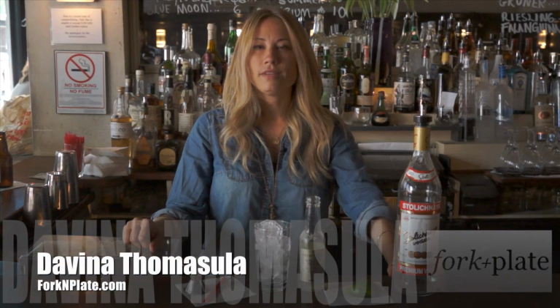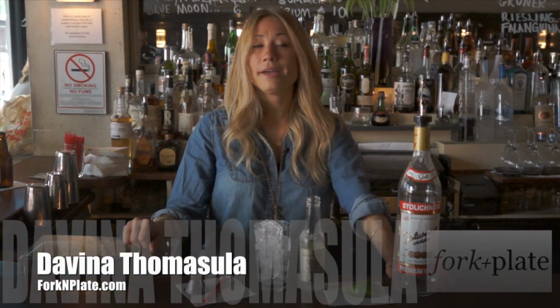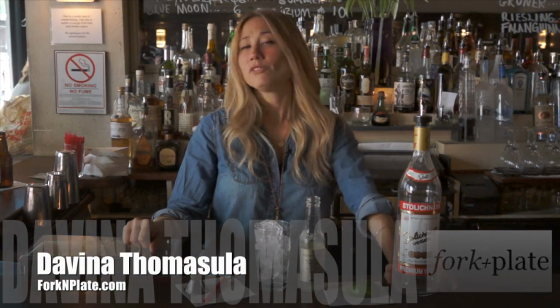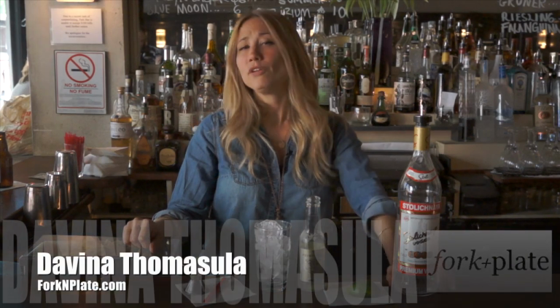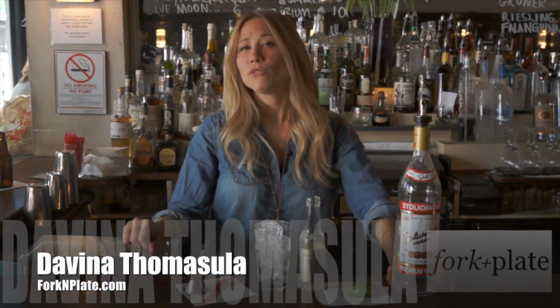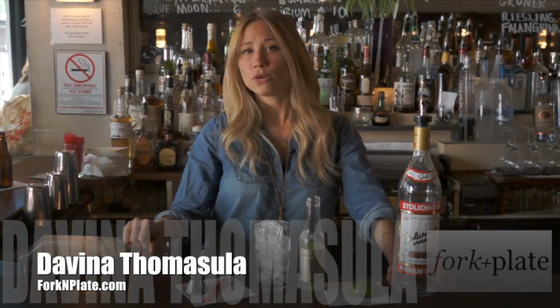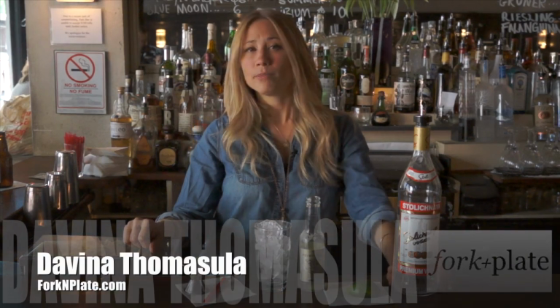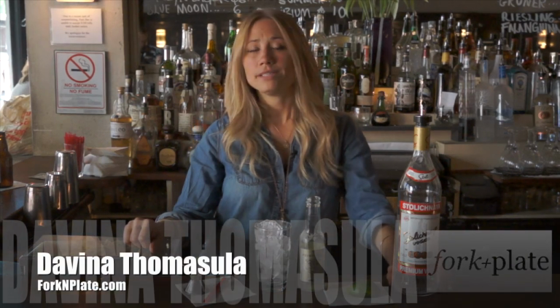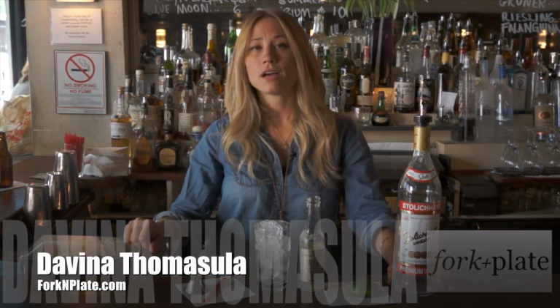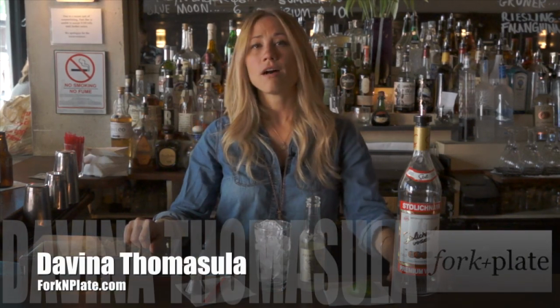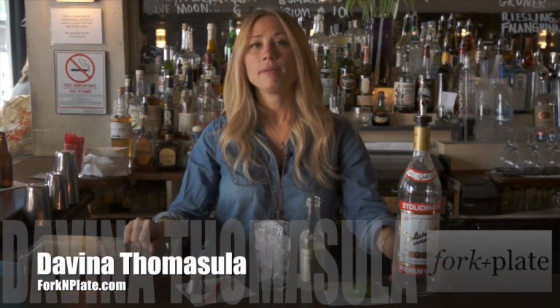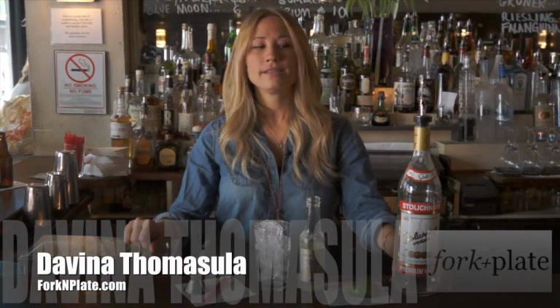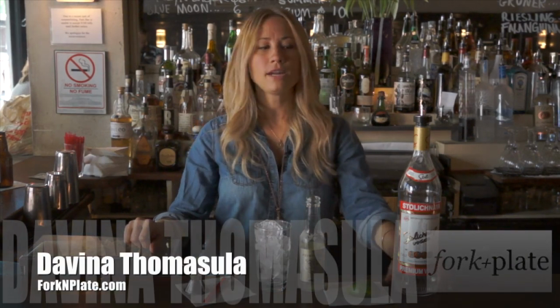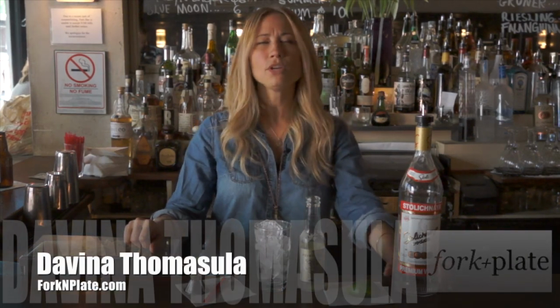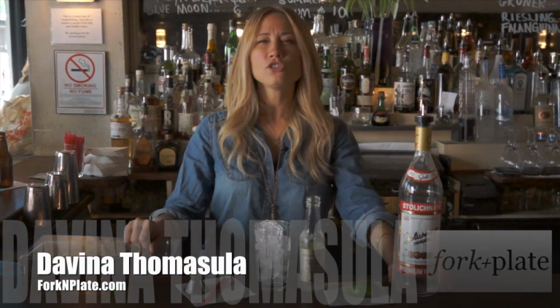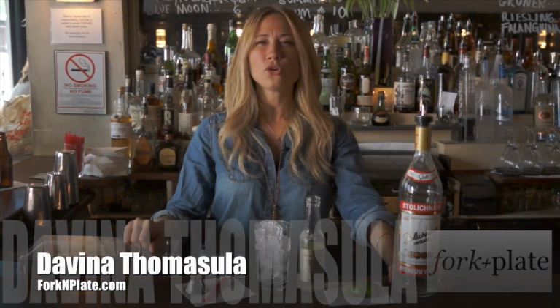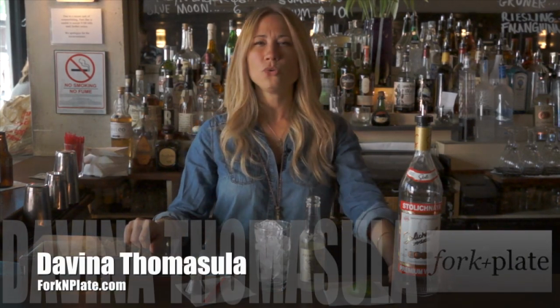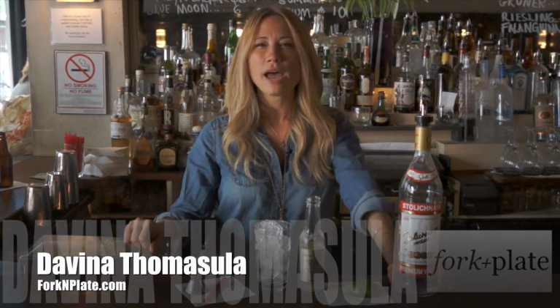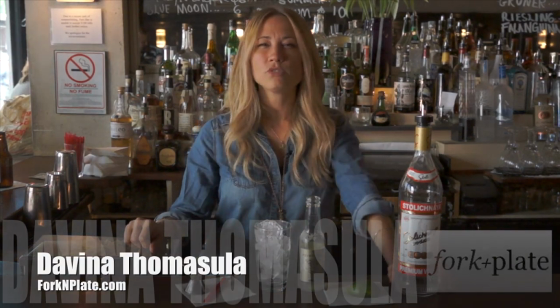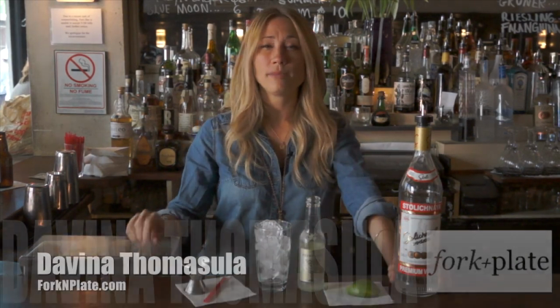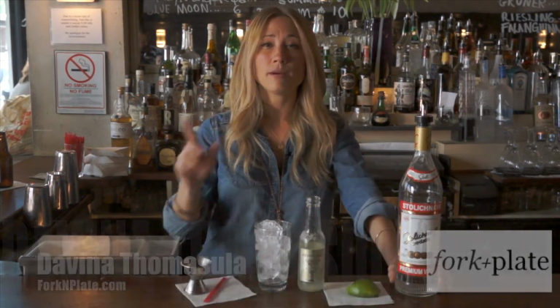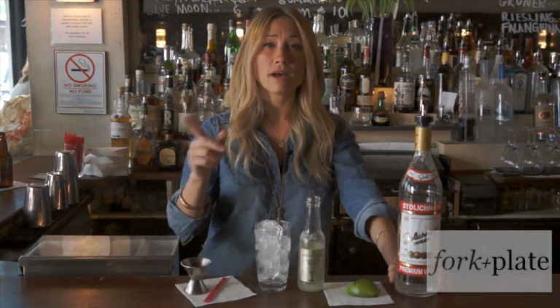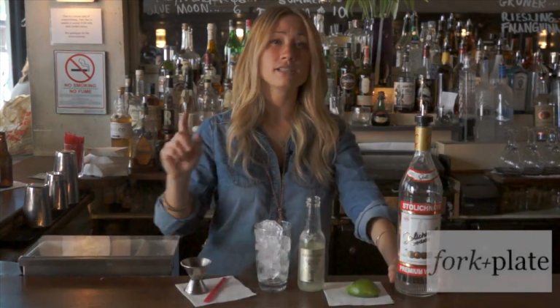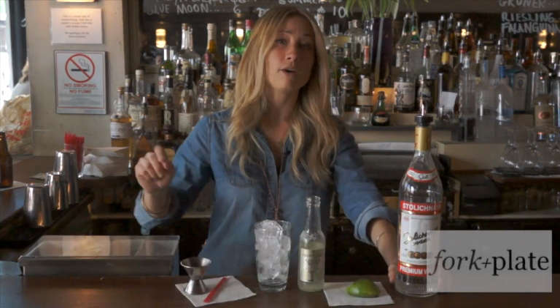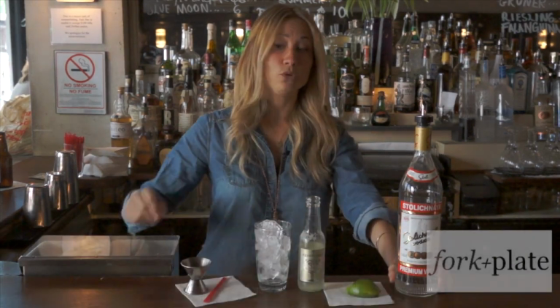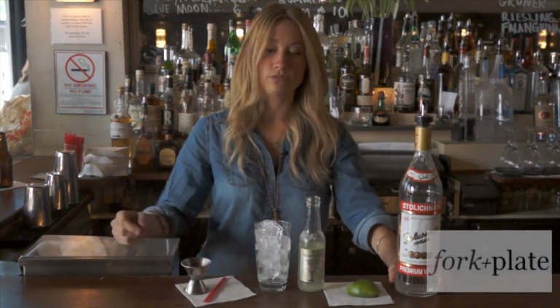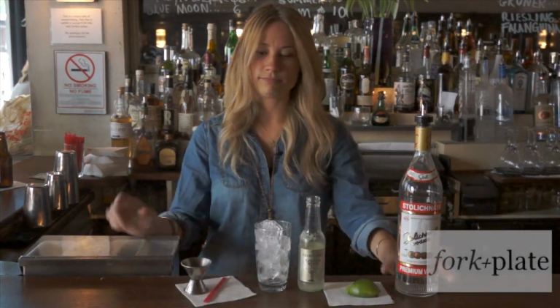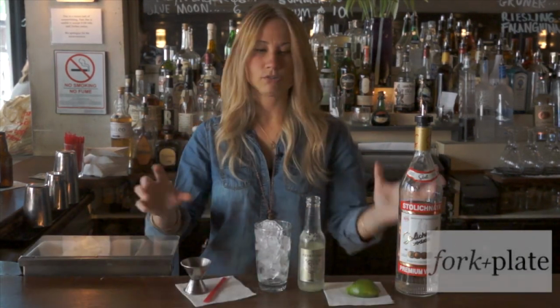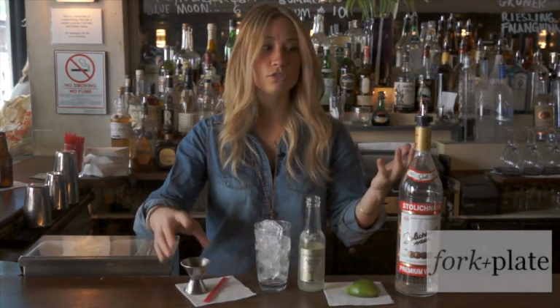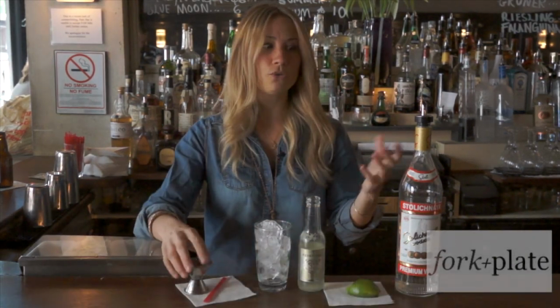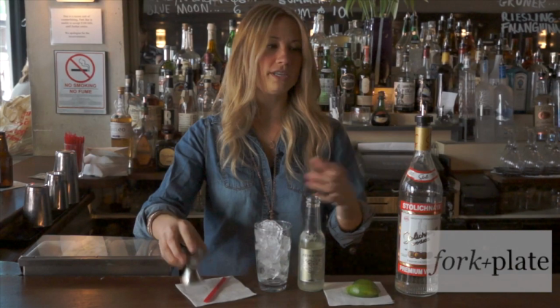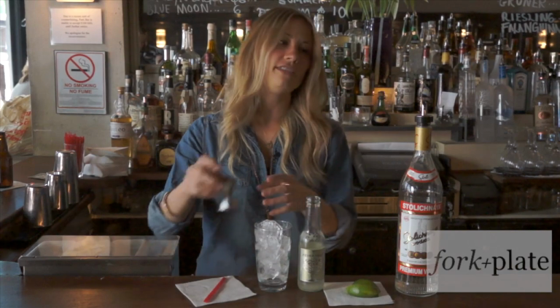Hi, I'm Davina with ForkAndPlate.com and today we're going to show you how to make a Moscow Mule. Now it's so easy.